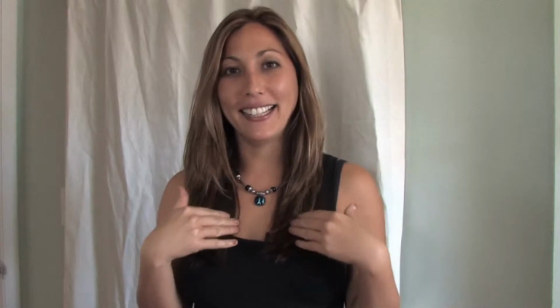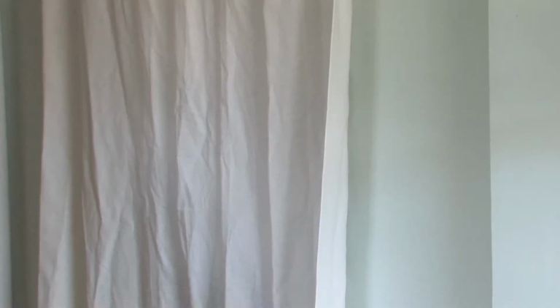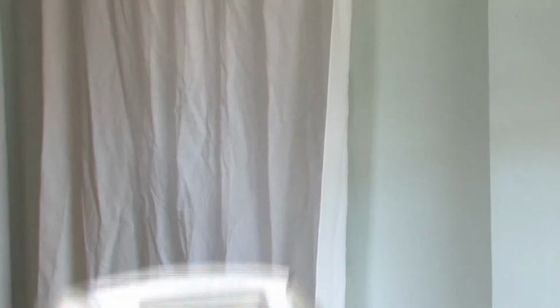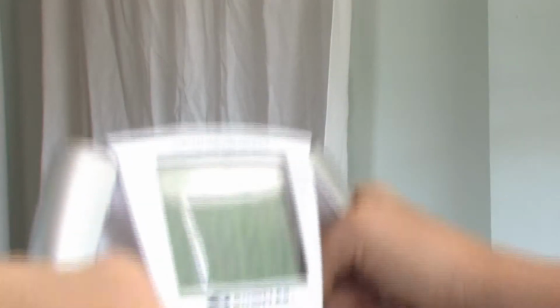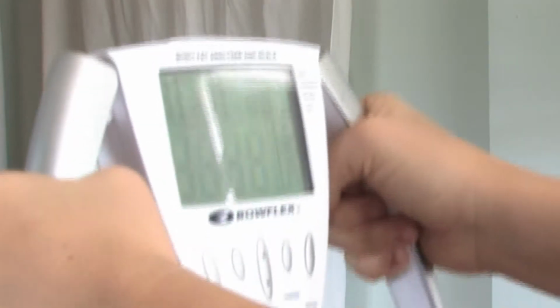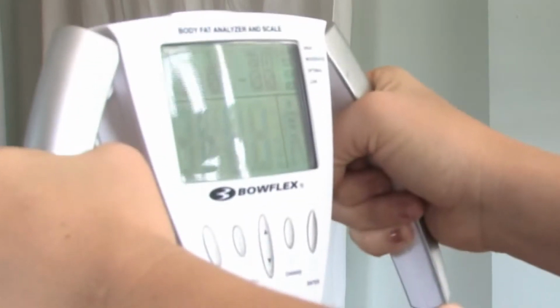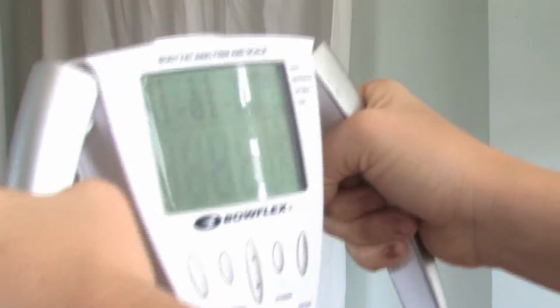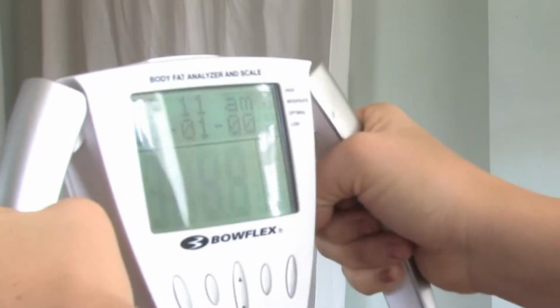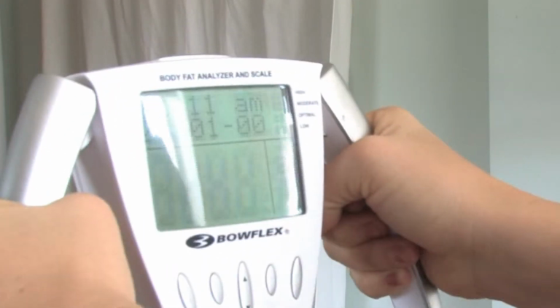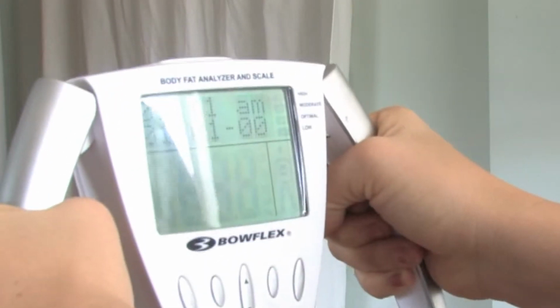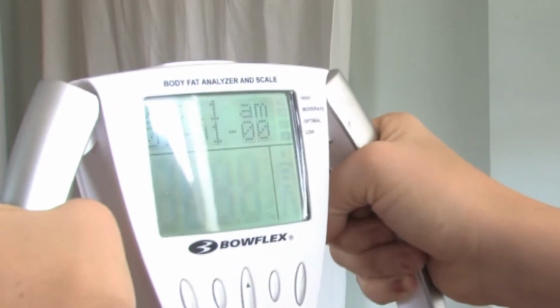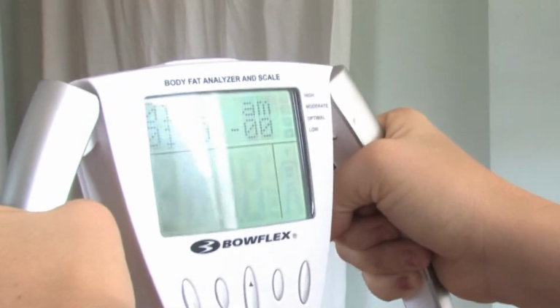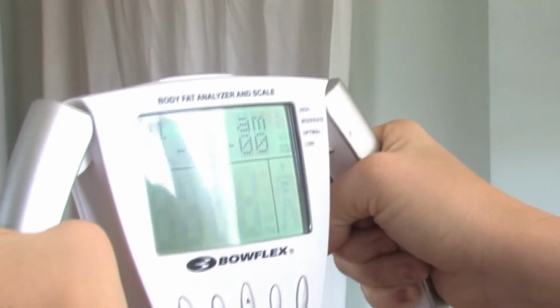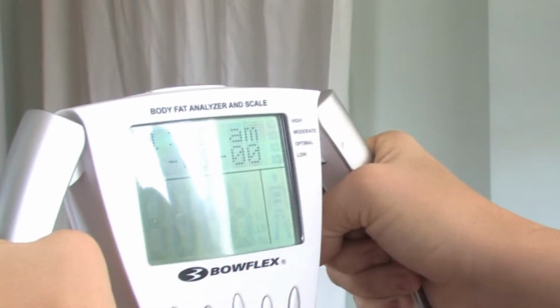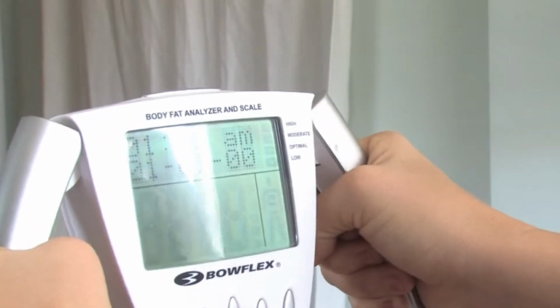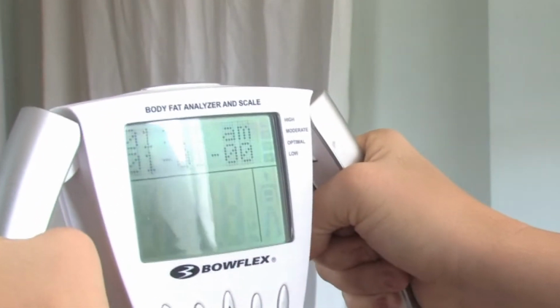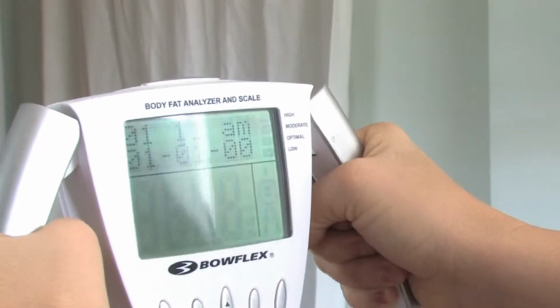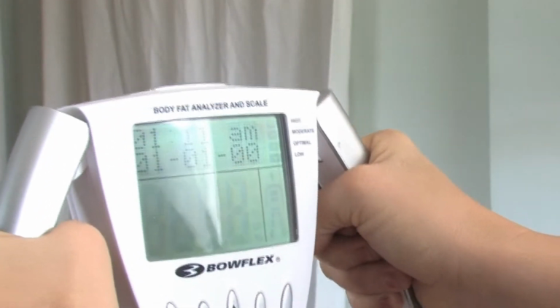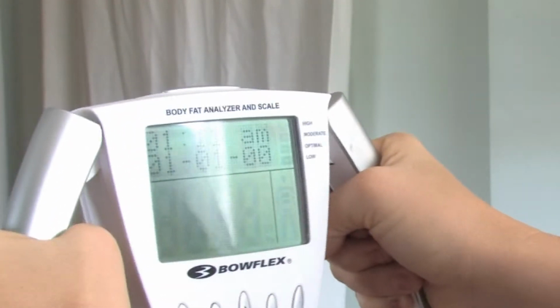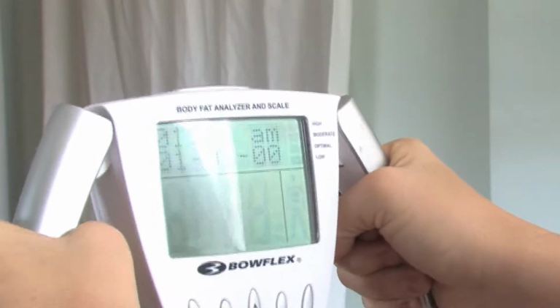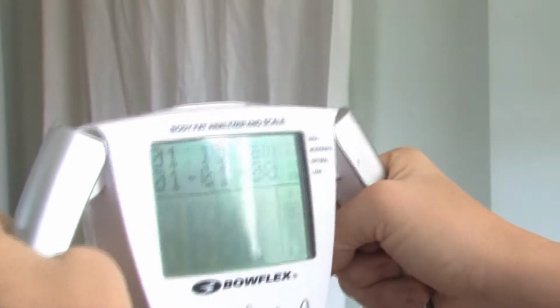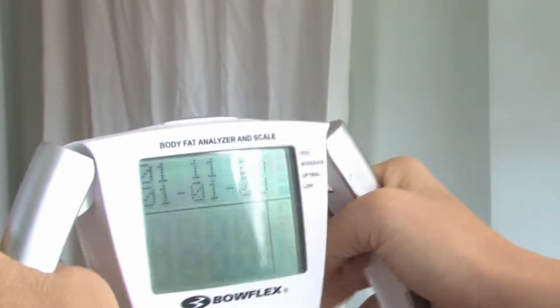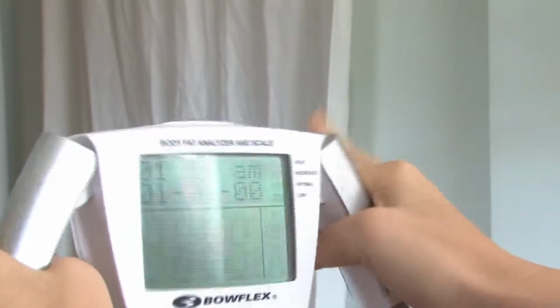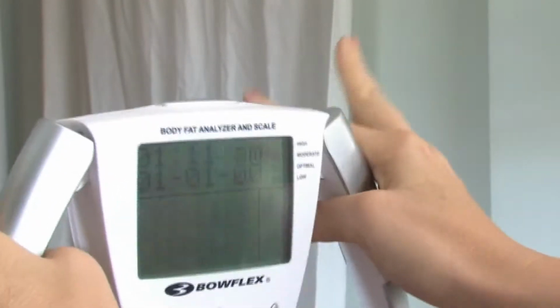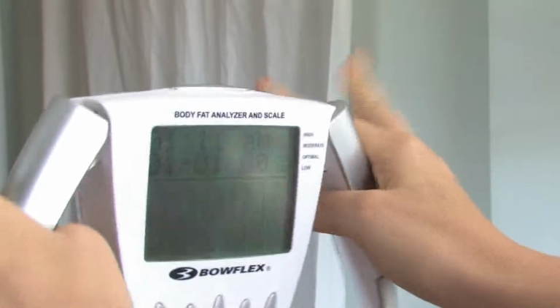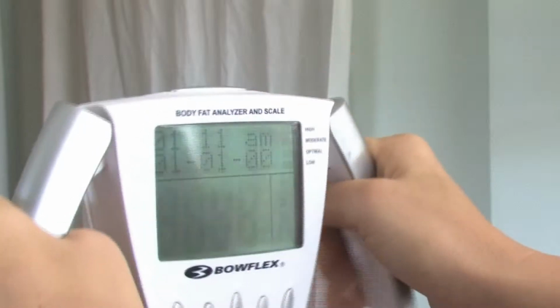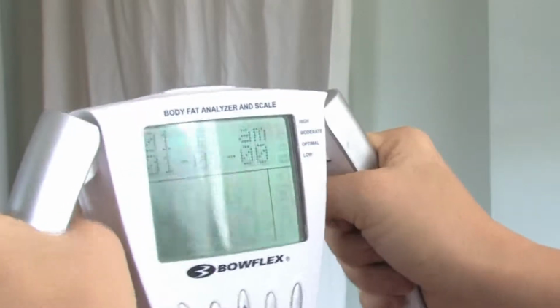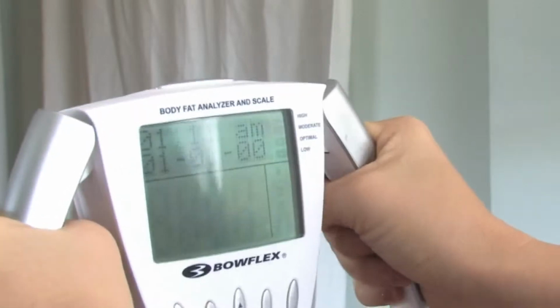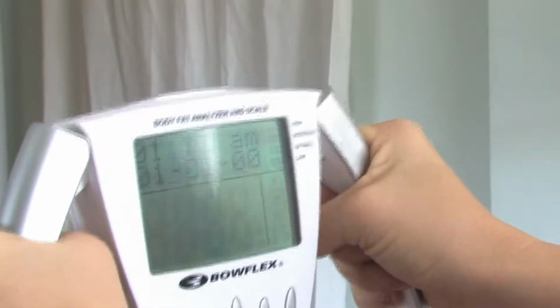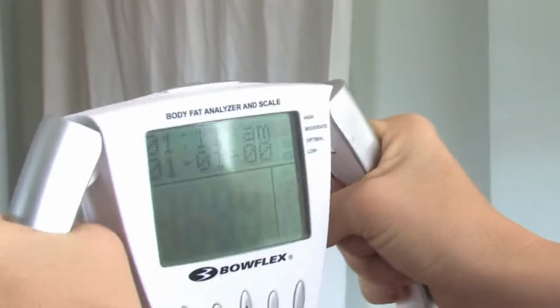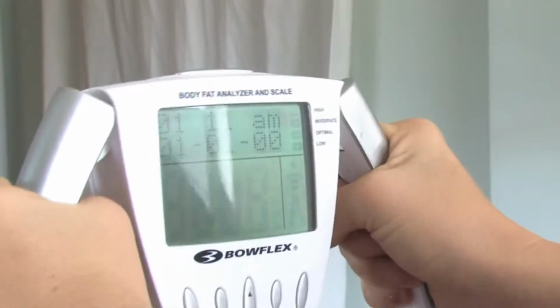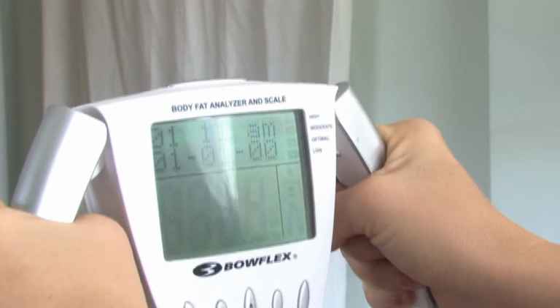The first thing you want to do is hold your handheld device like this. Get a good grip so that your palms are actually touching the metal.